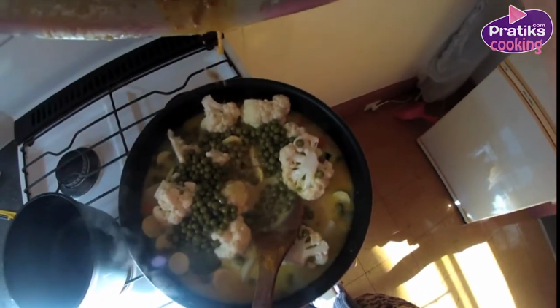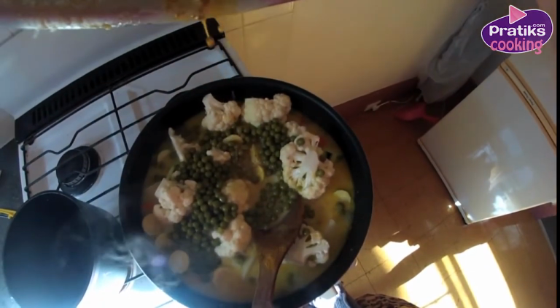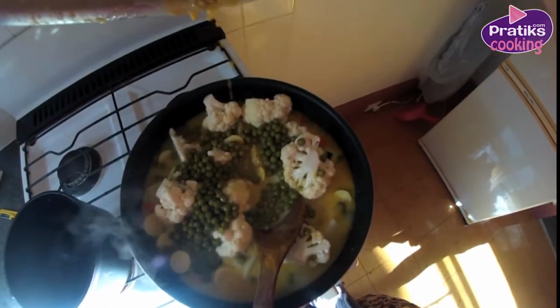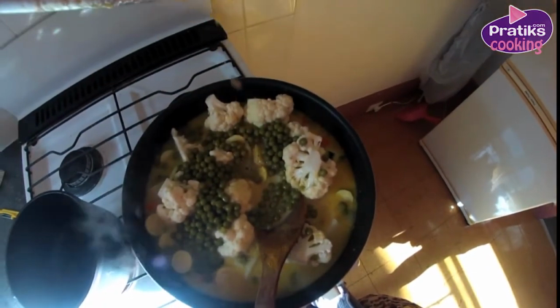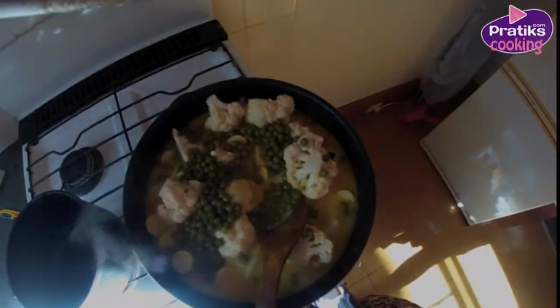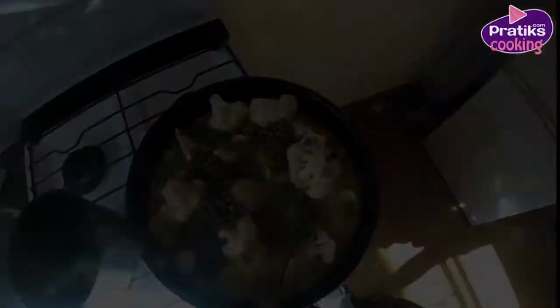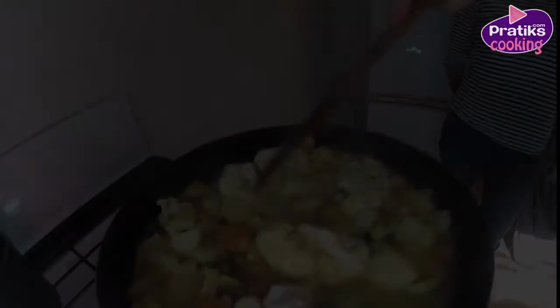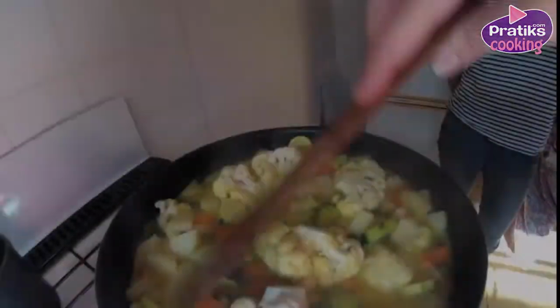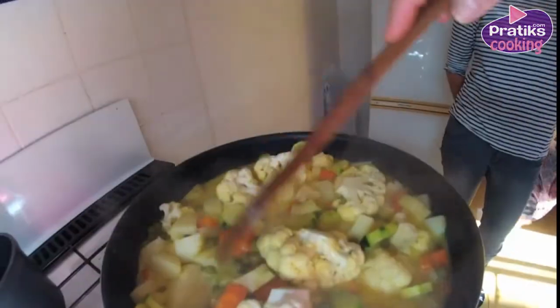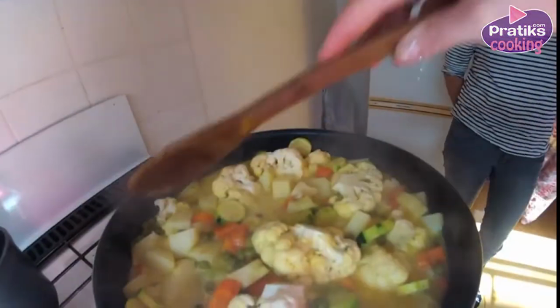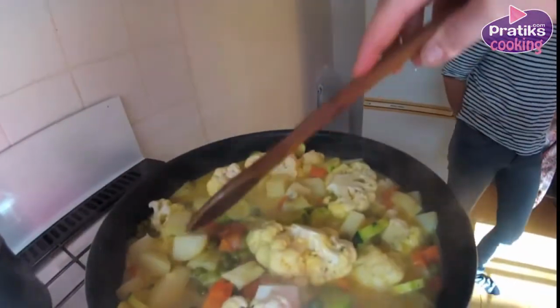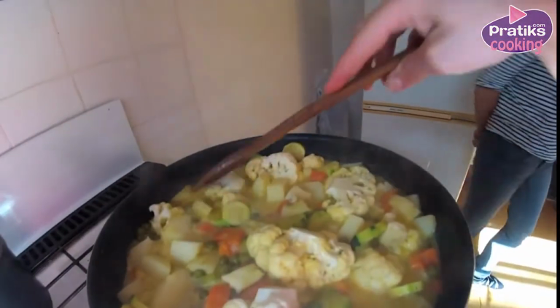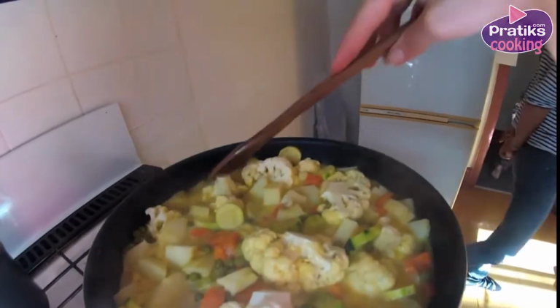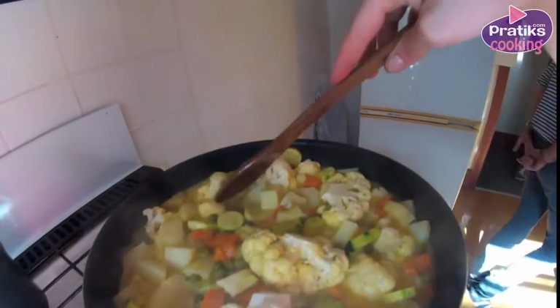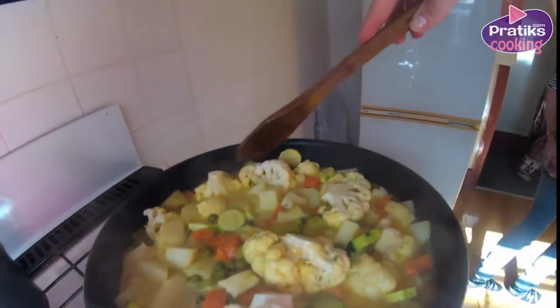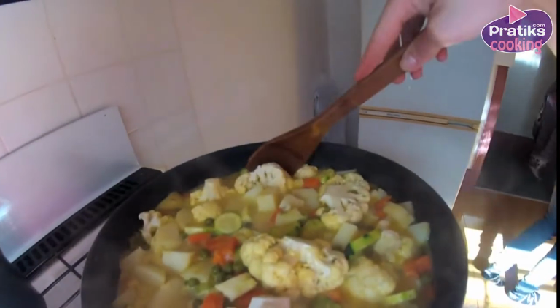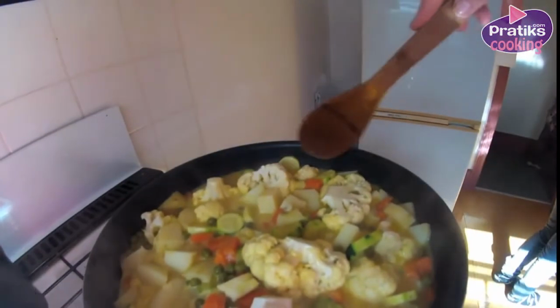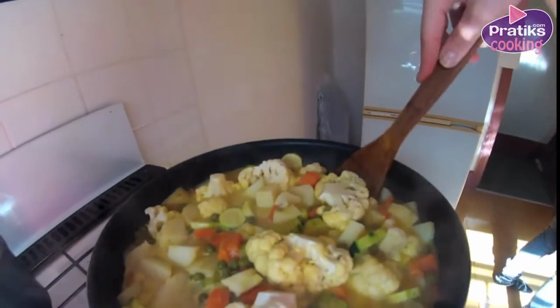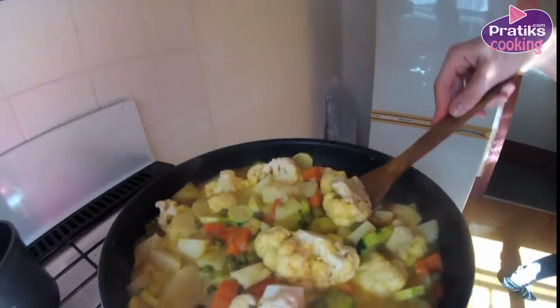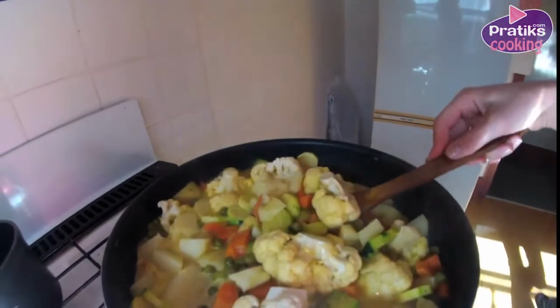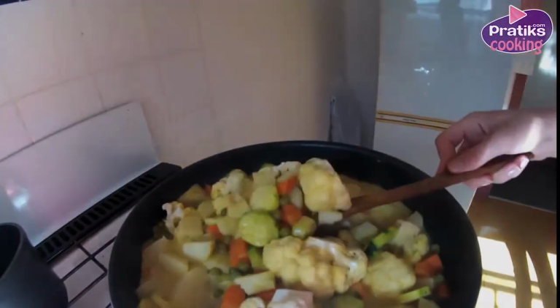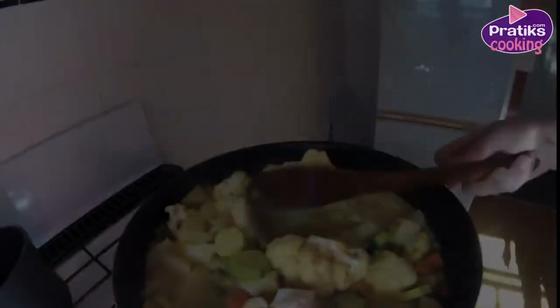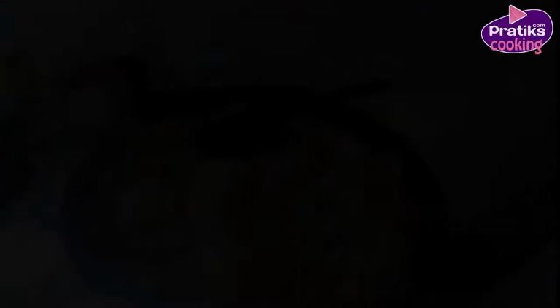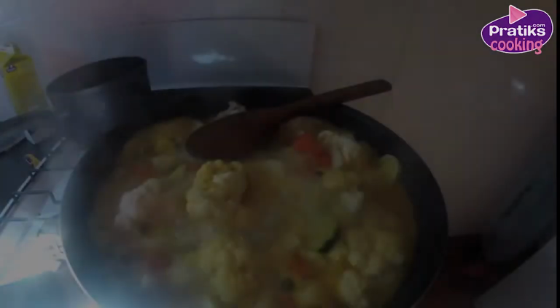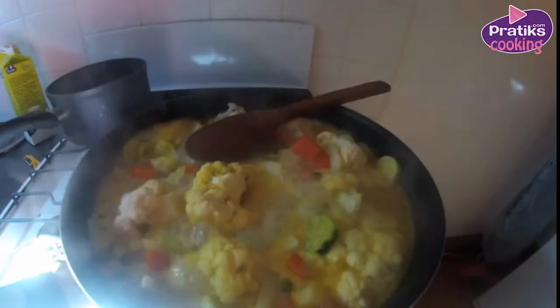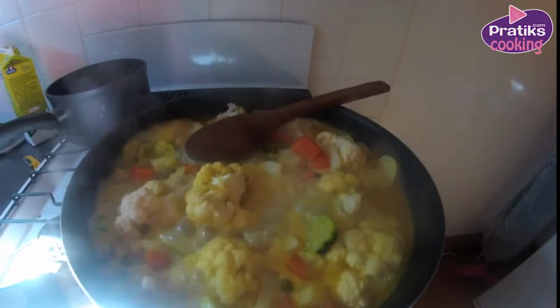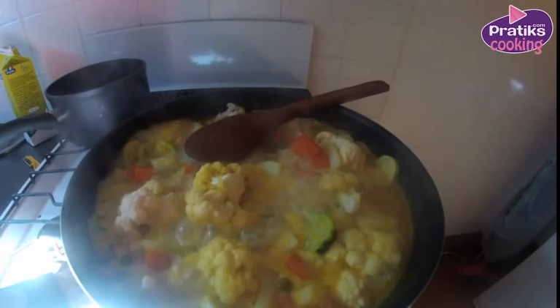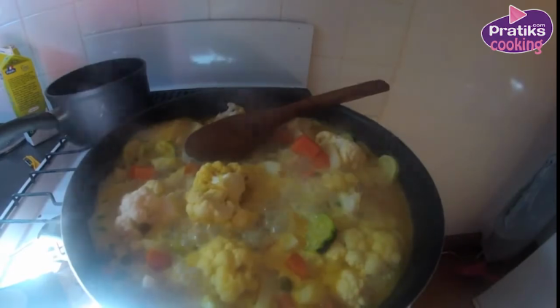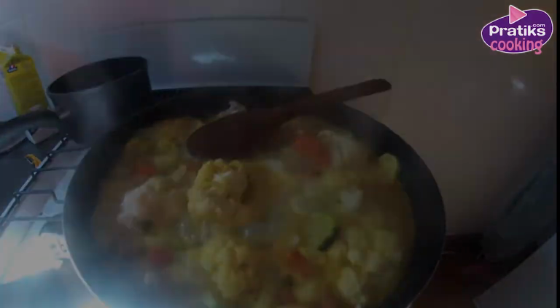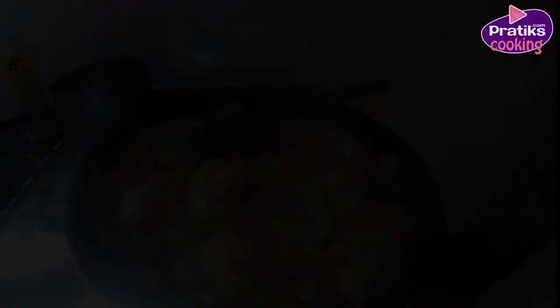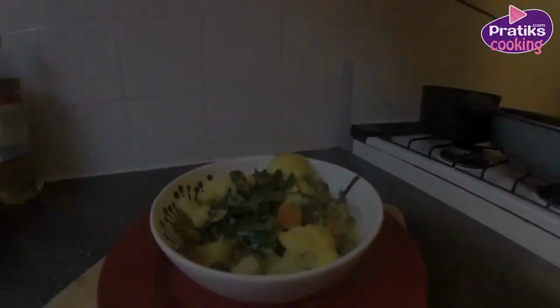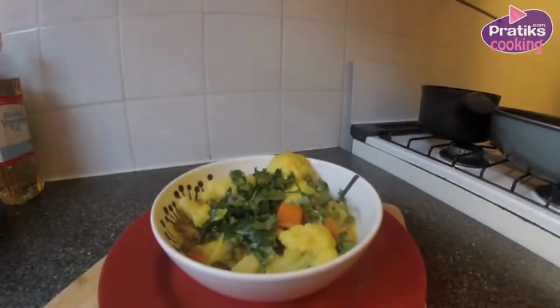Simmer for 25 minutes and stir from time to time. Add the milk to the vegetables if they stick to the pan.